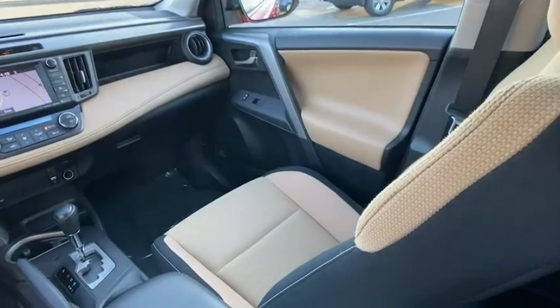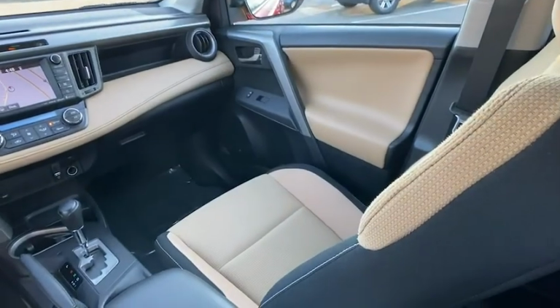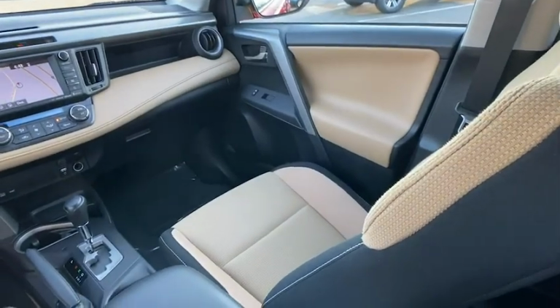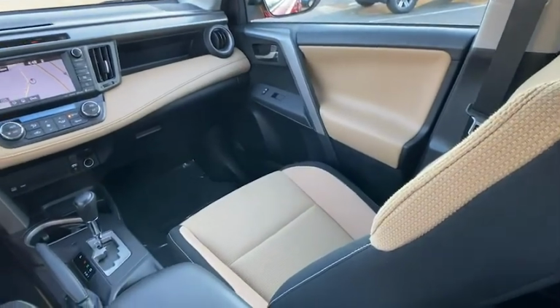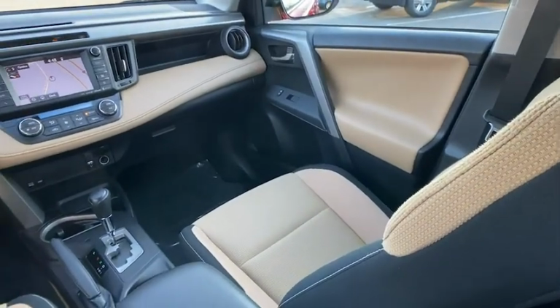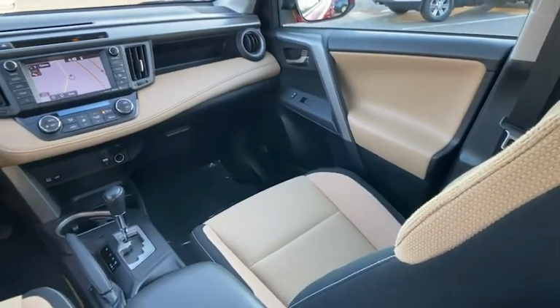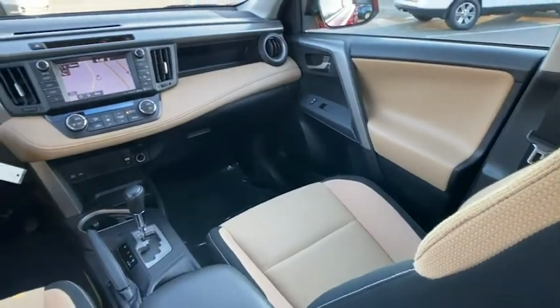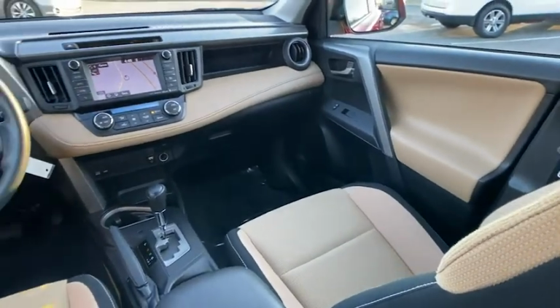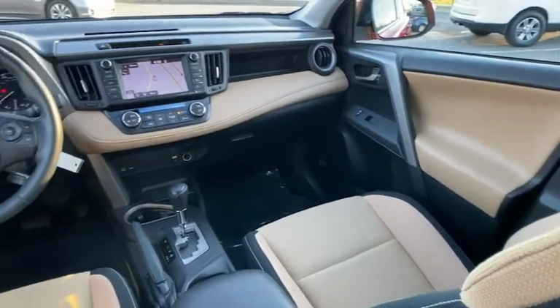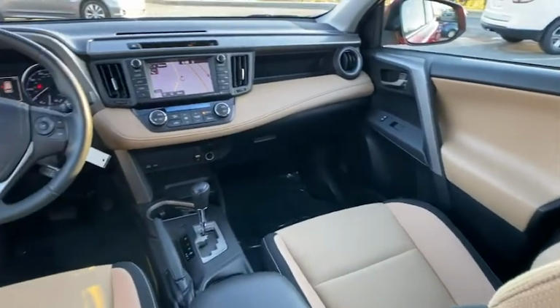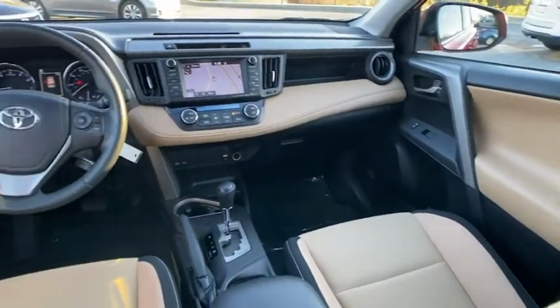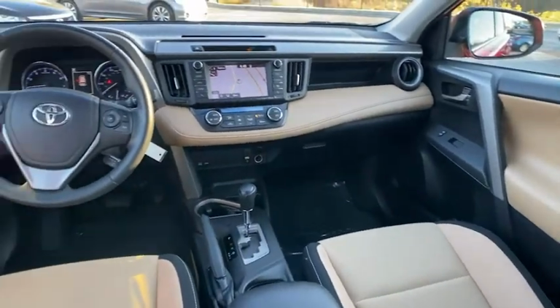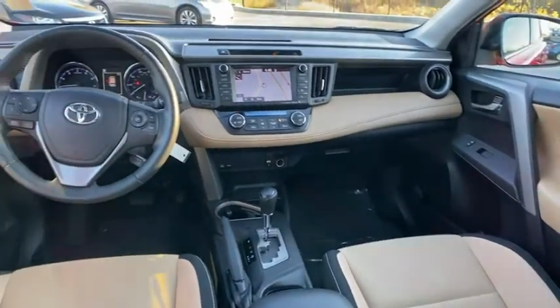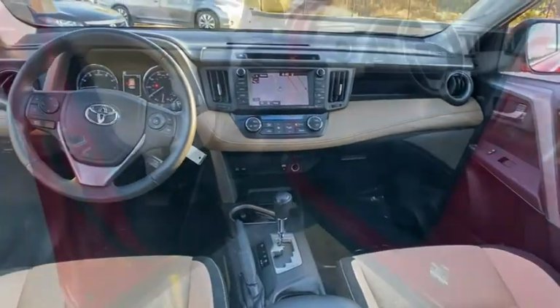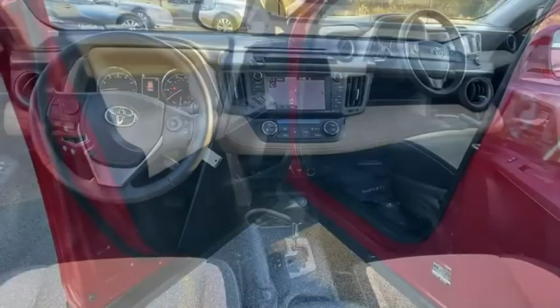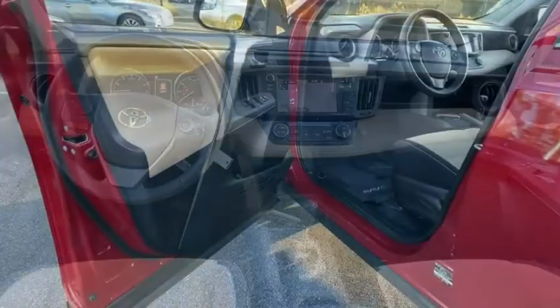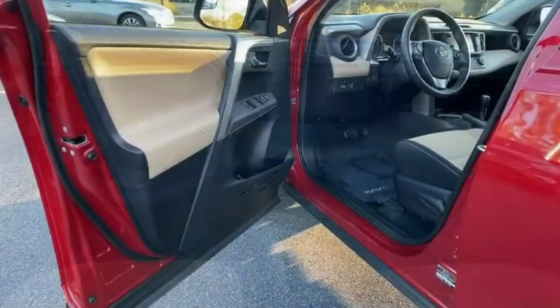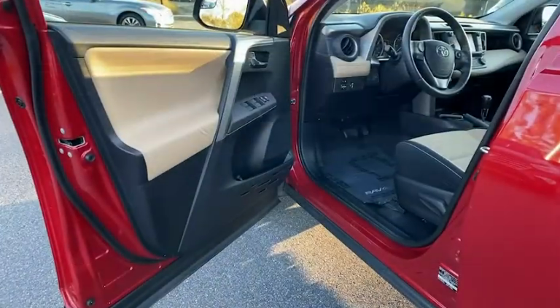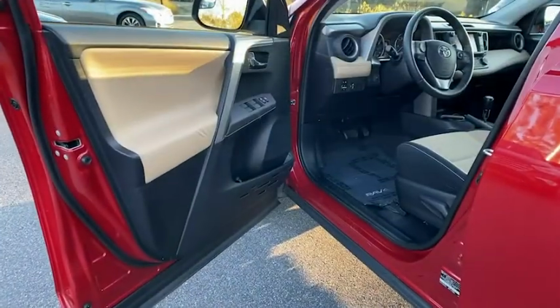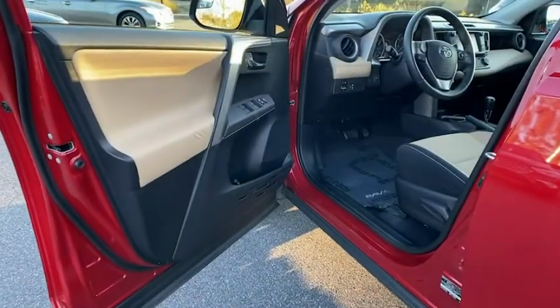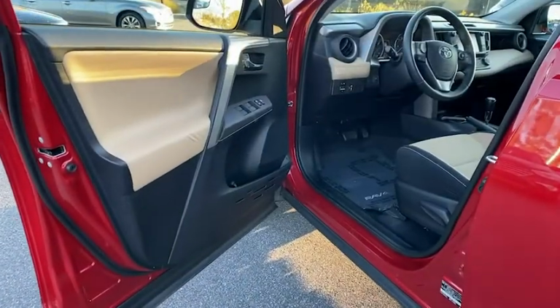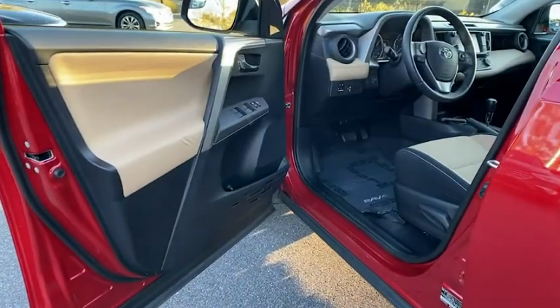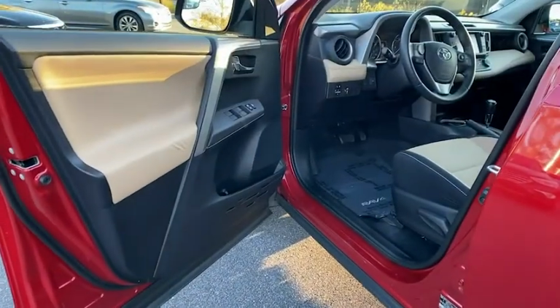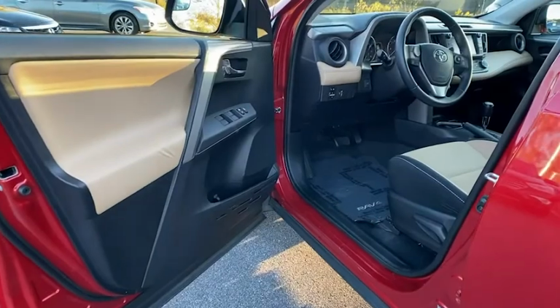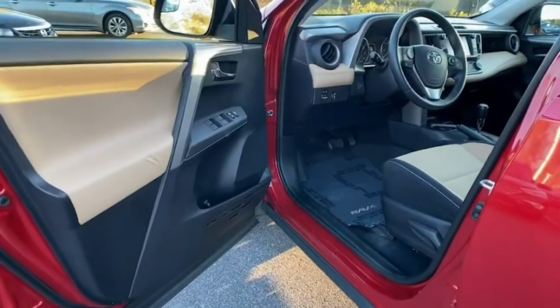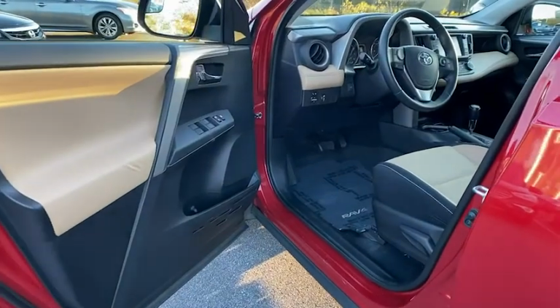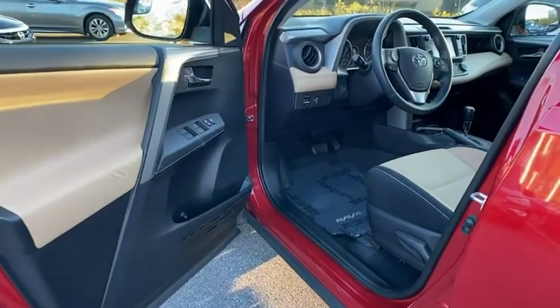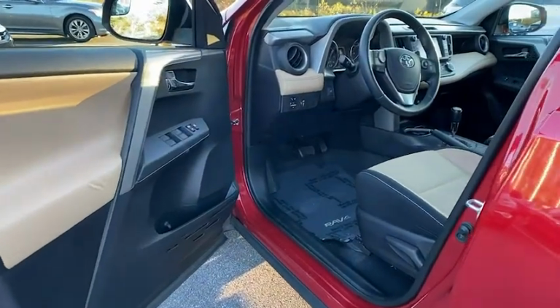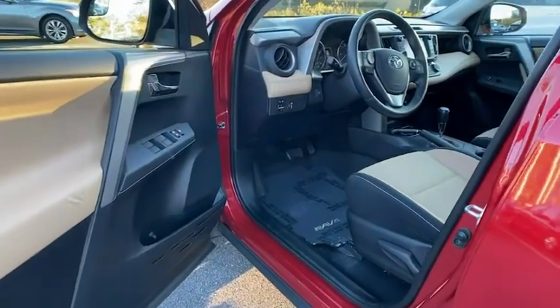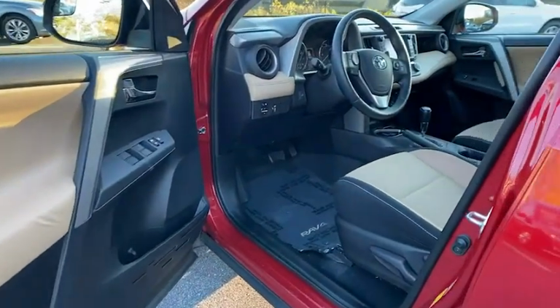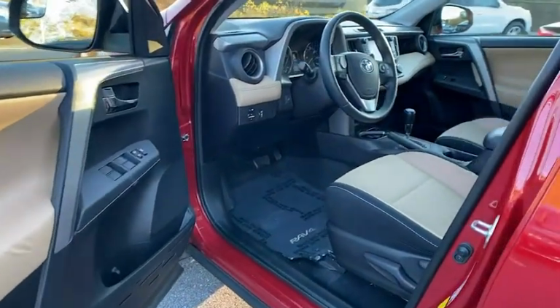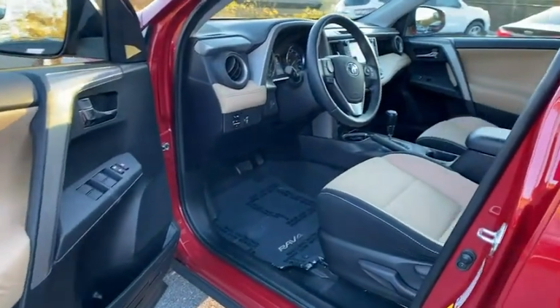Electronic stability control, brake assist, power moonroof, remote keyless entry, panic alarm, tachometer.